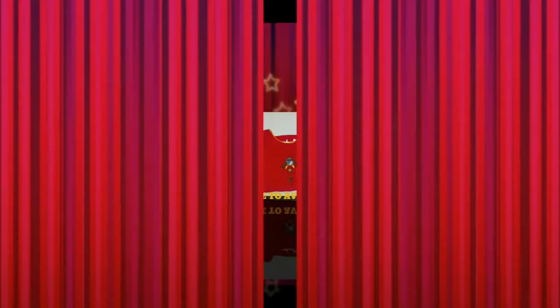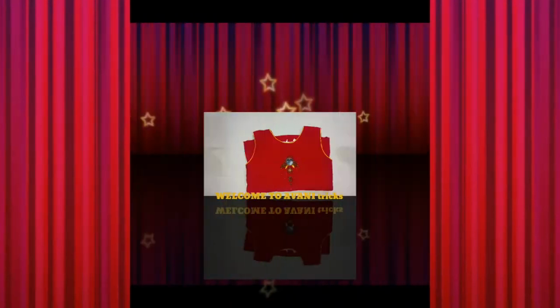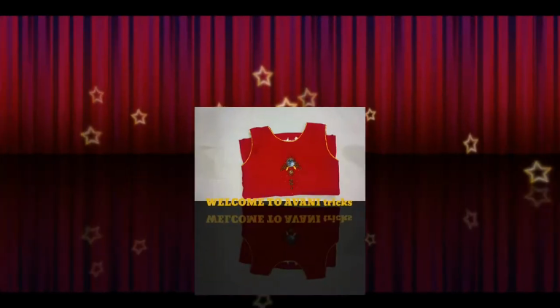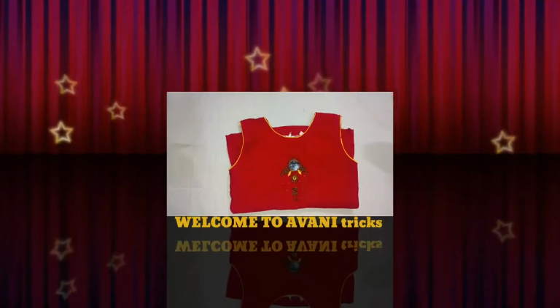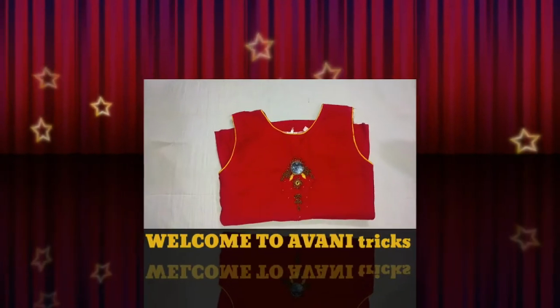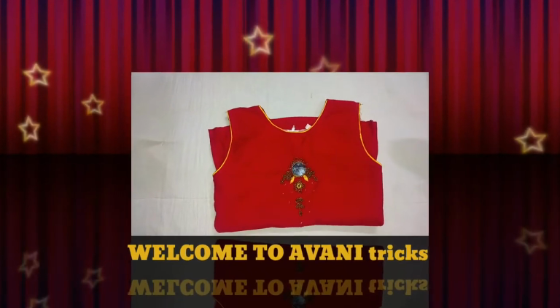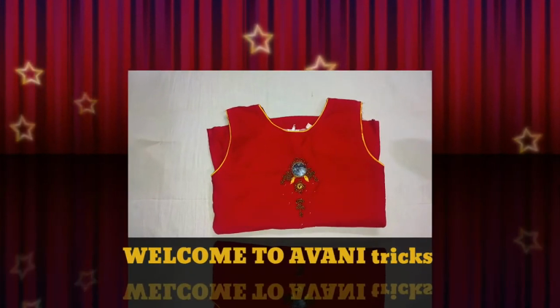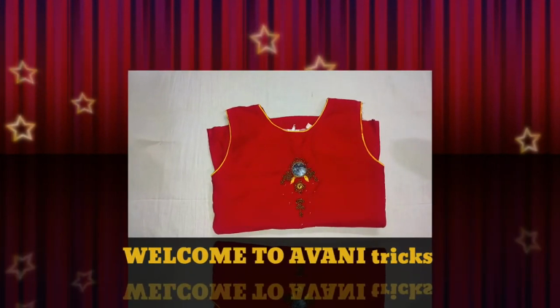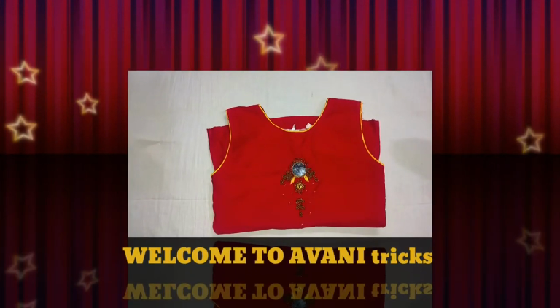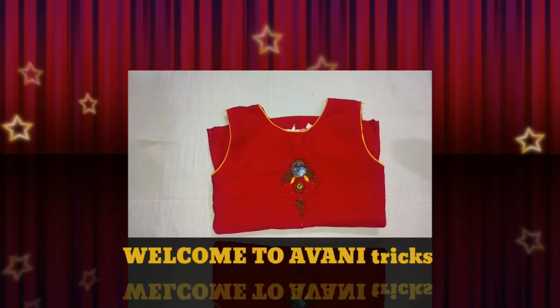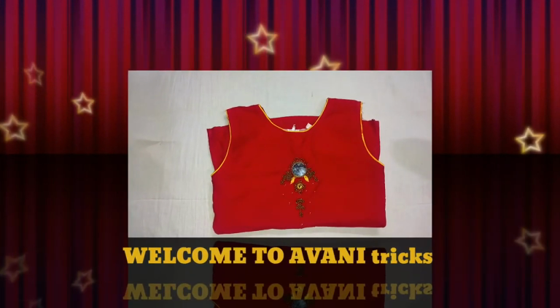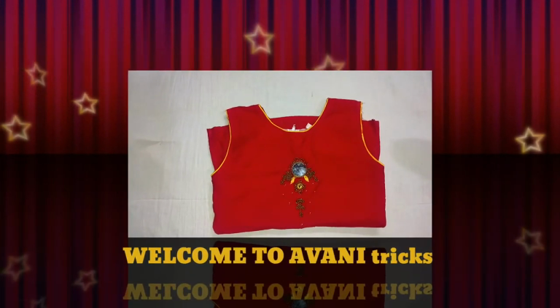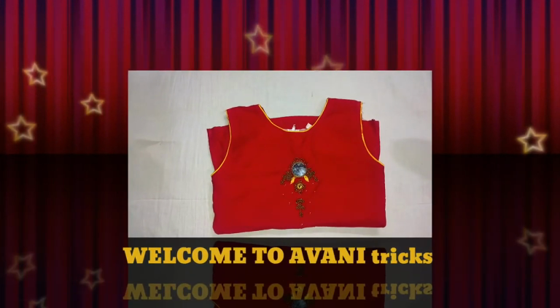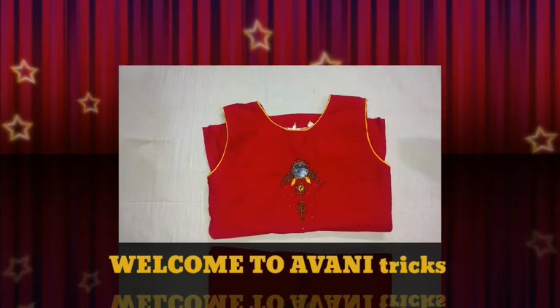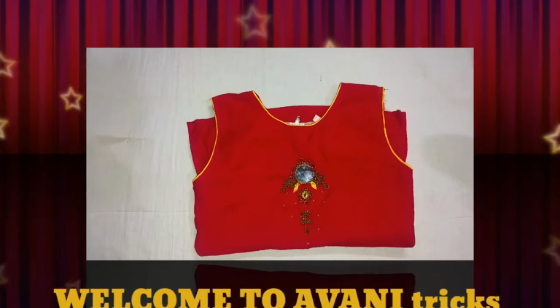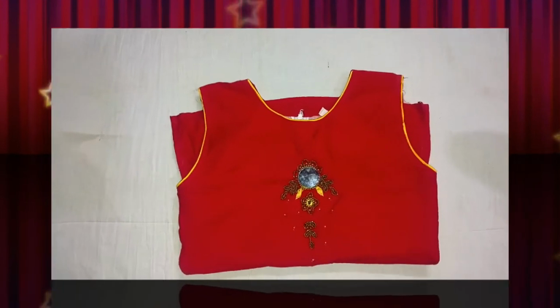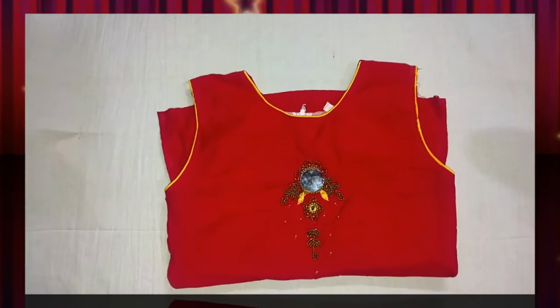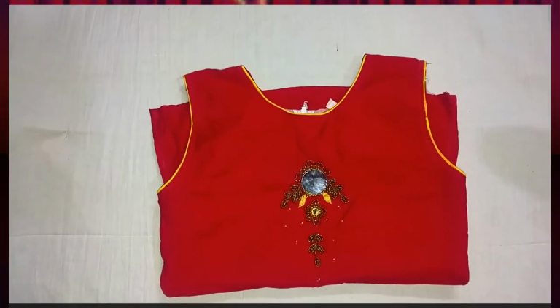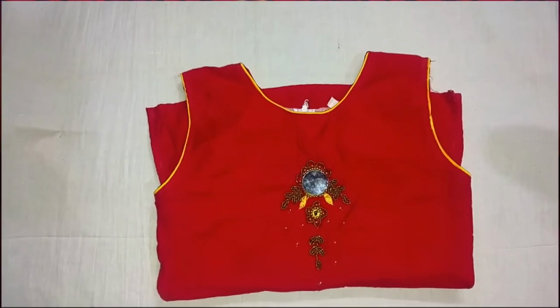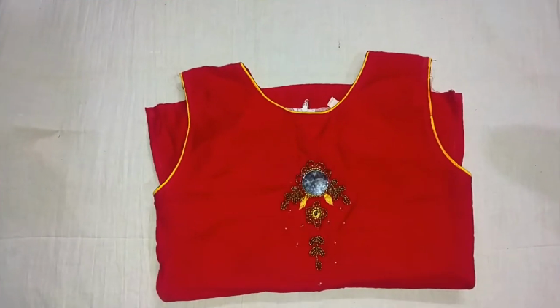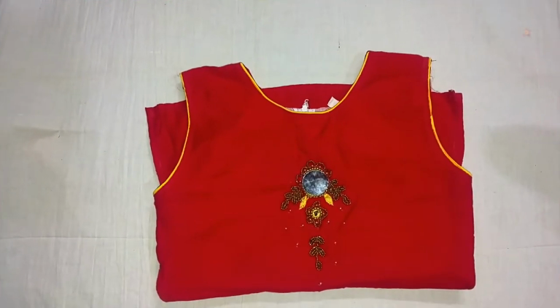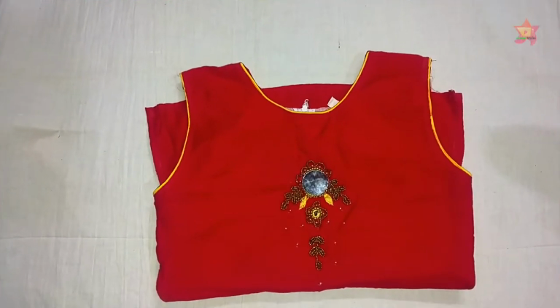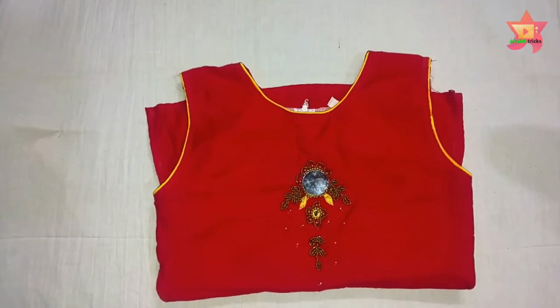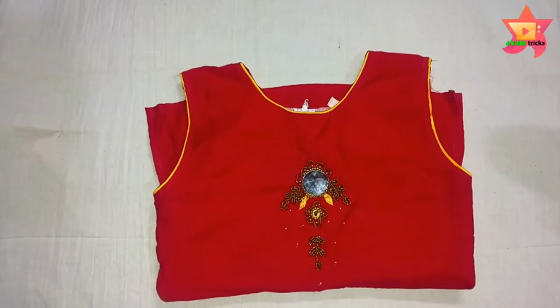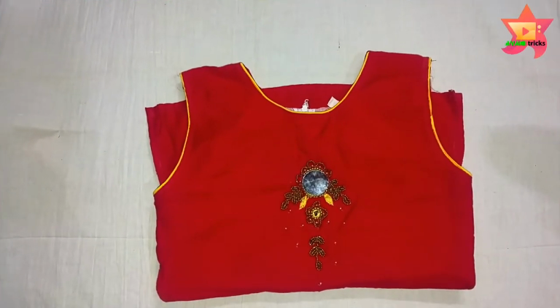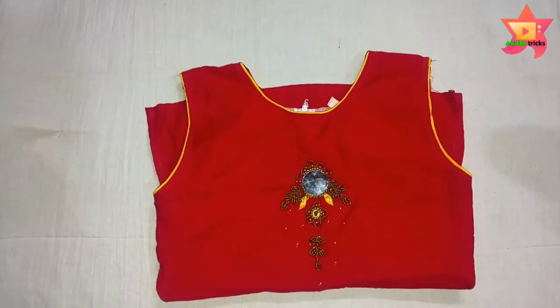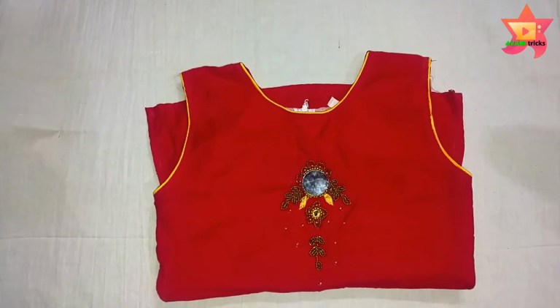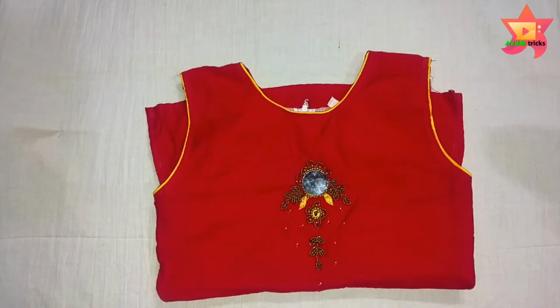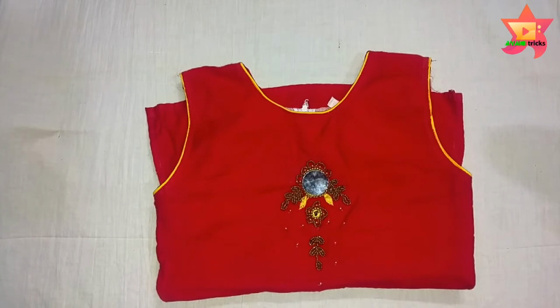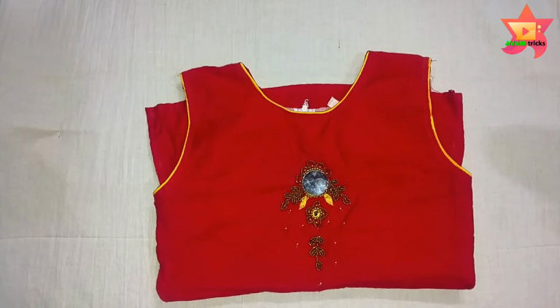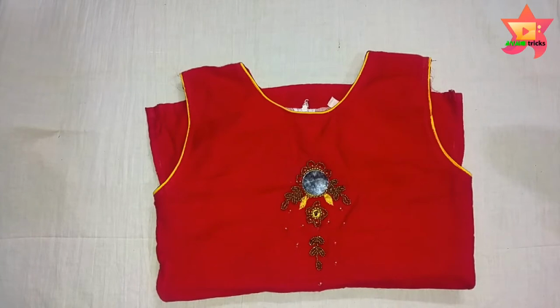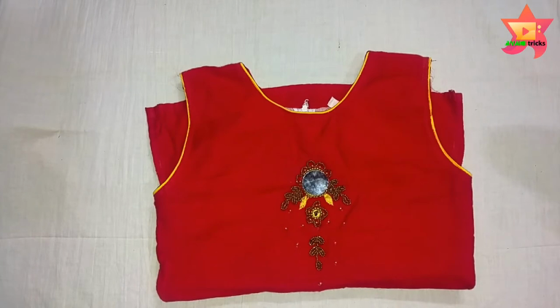Hello, everyone. I'm going to show an alteration video here.